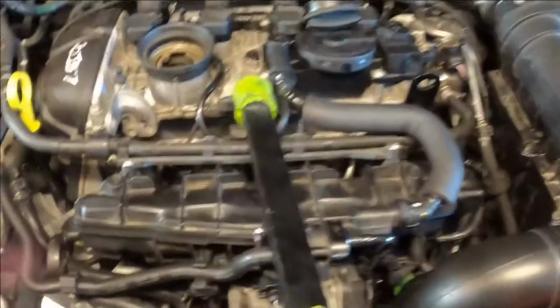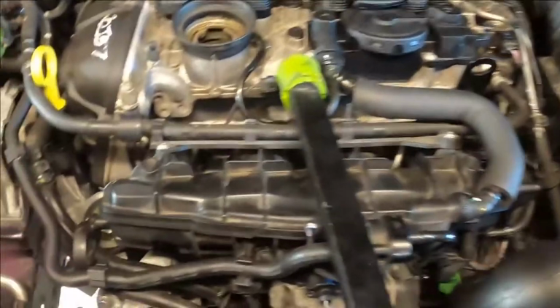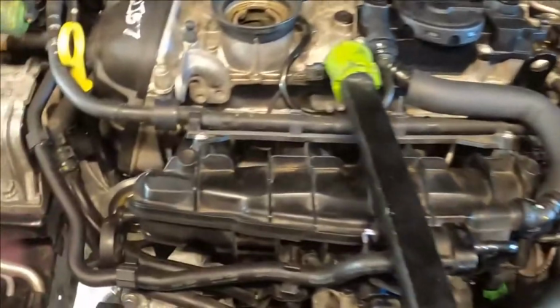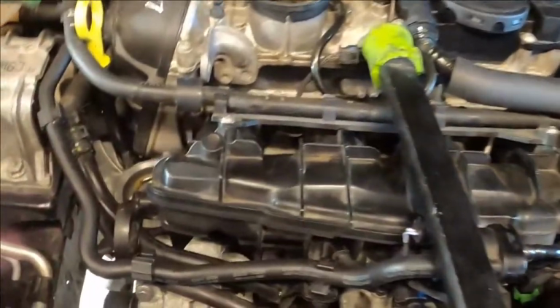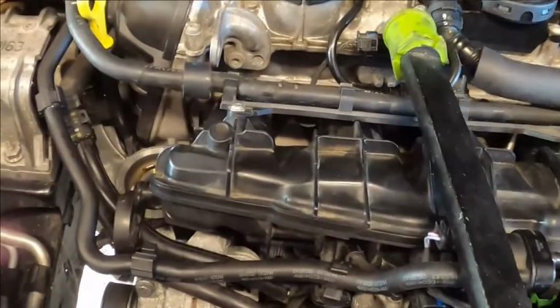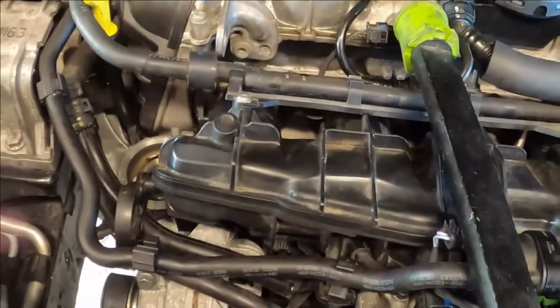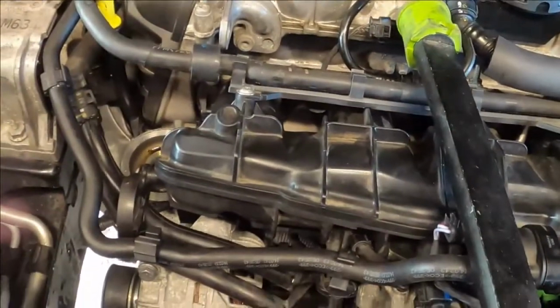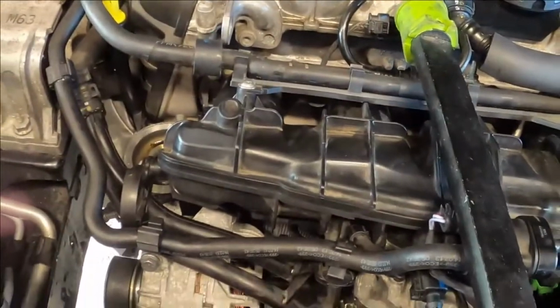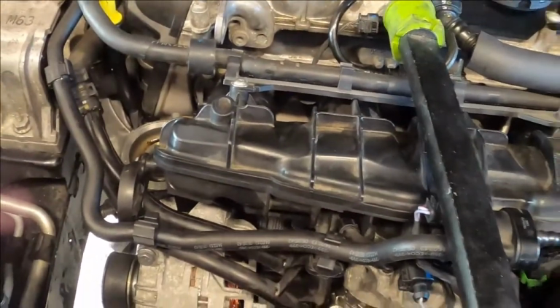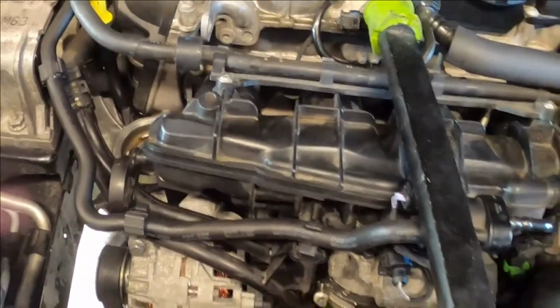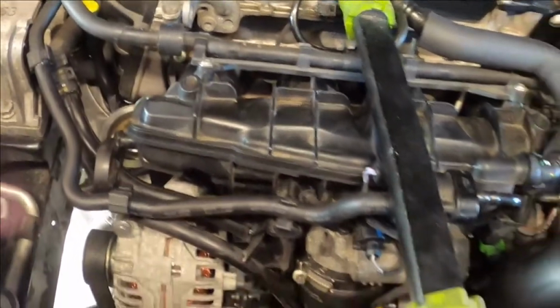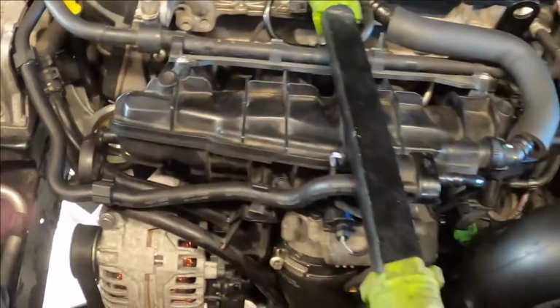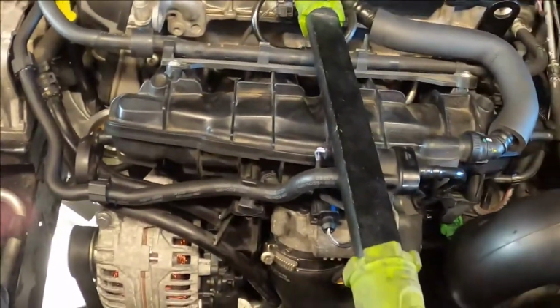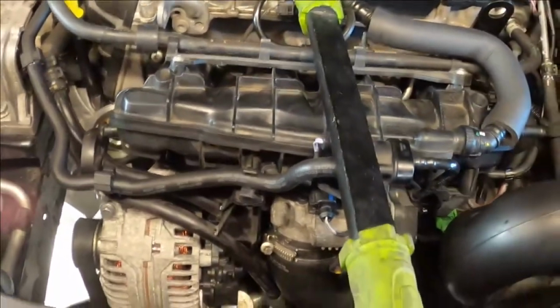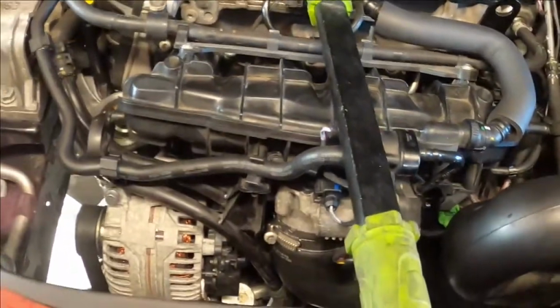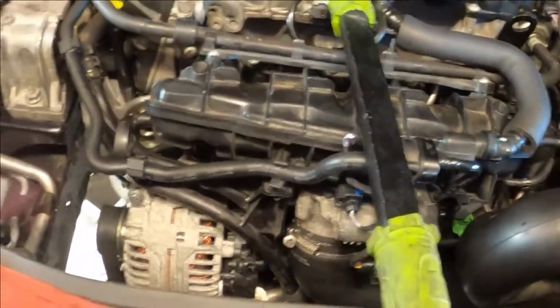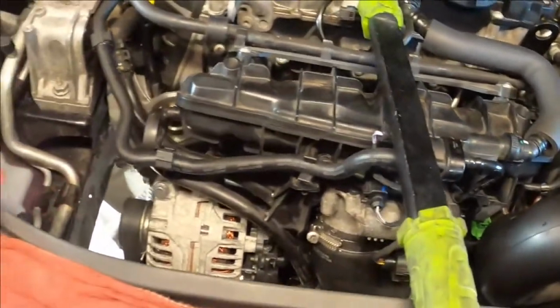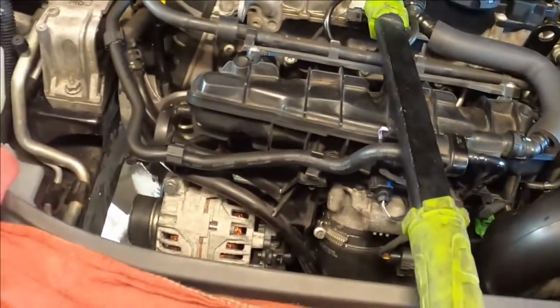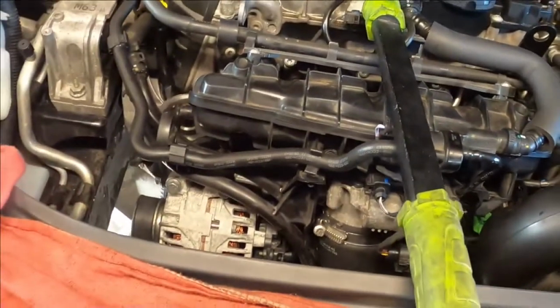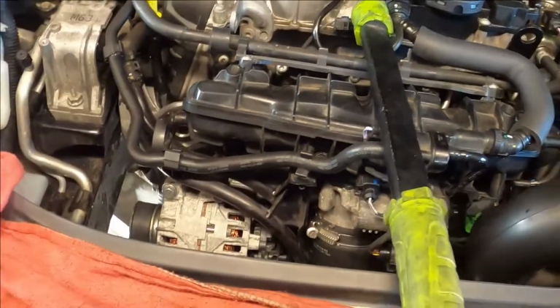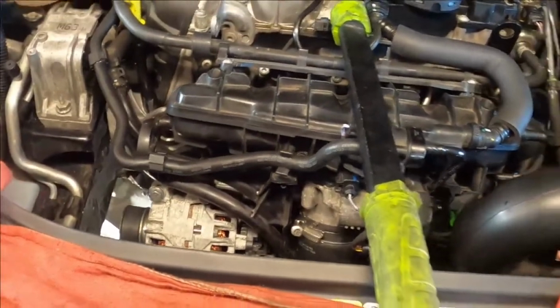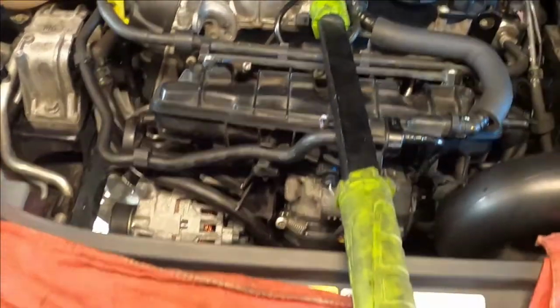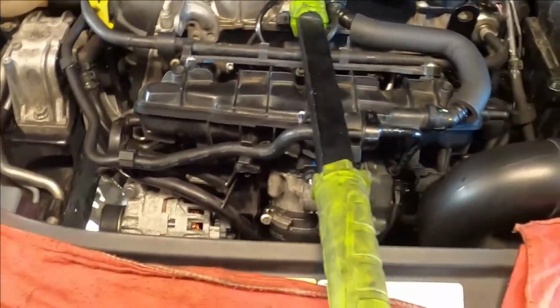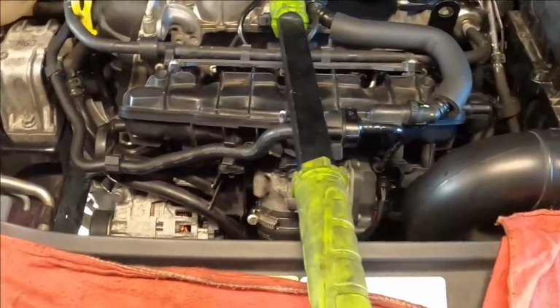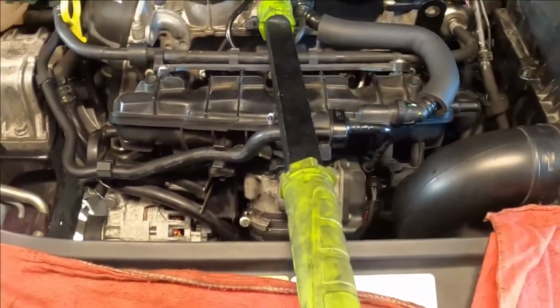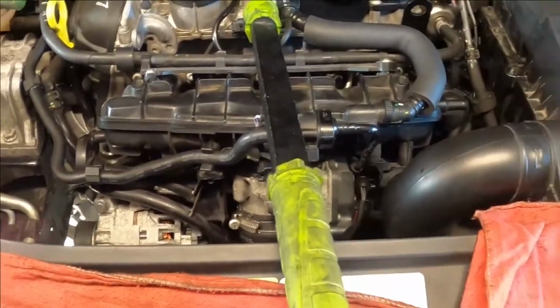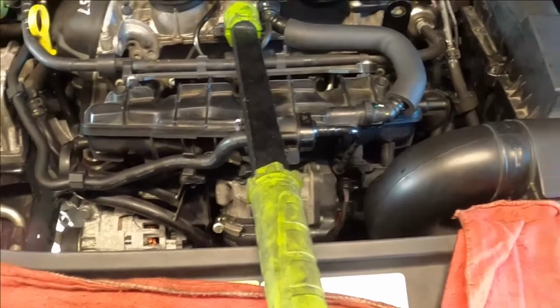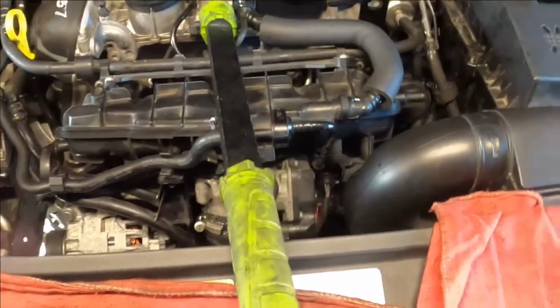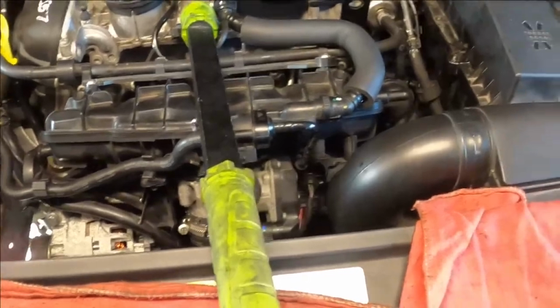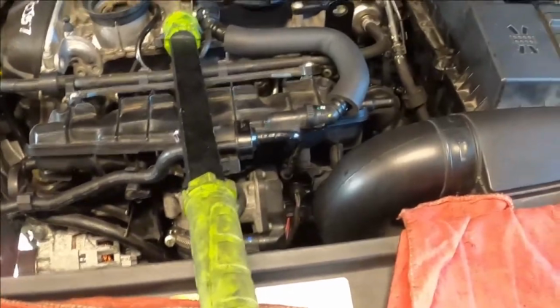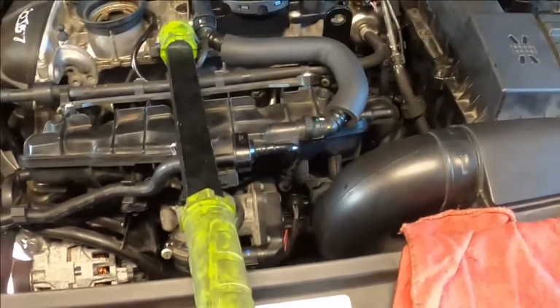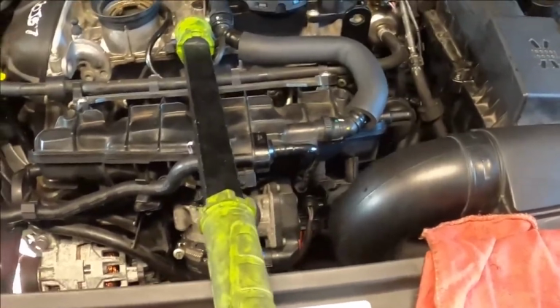I put everything back. Now I need to put in oil and coolant. I'm draining the oil now.